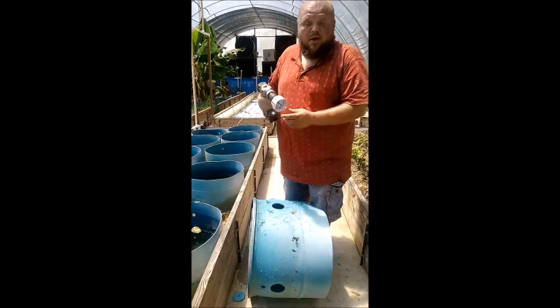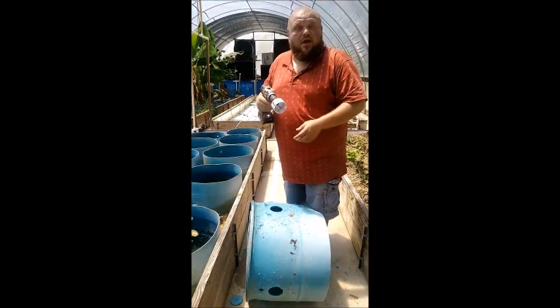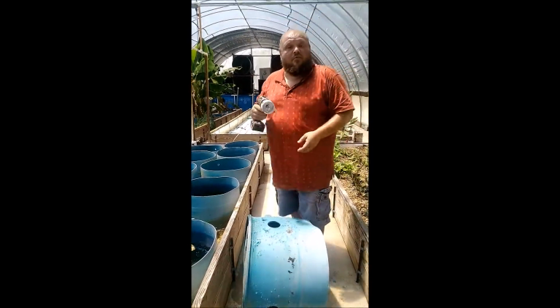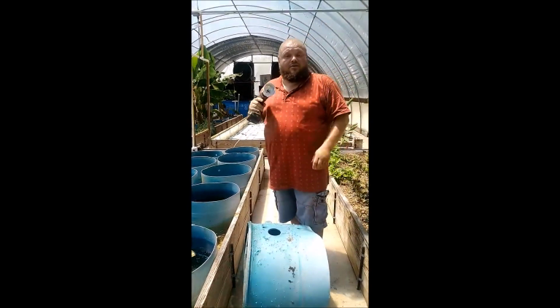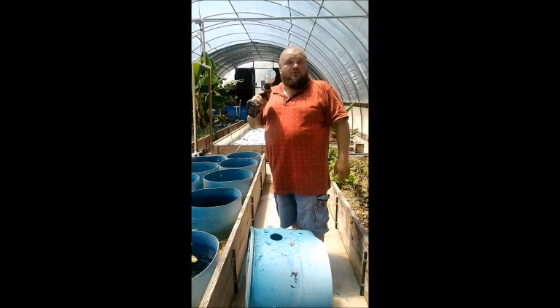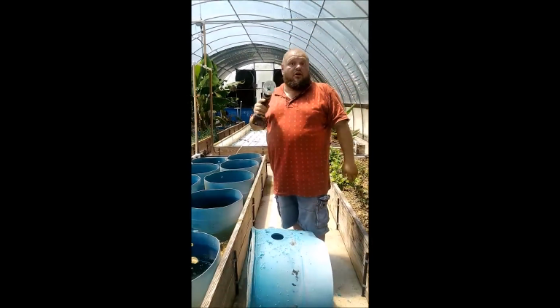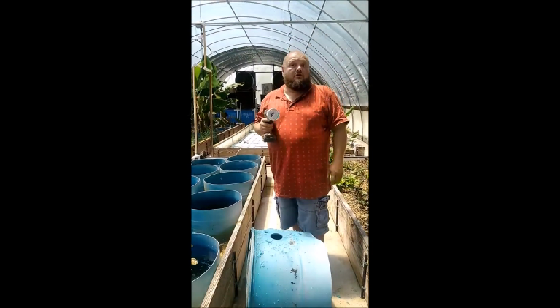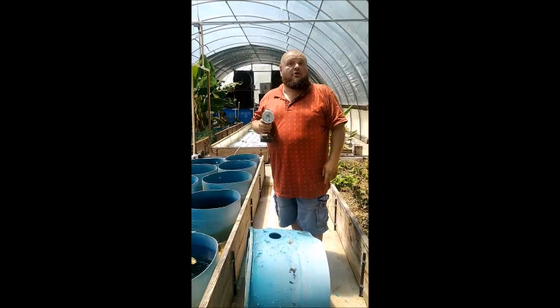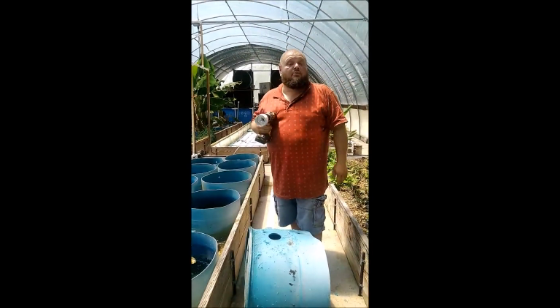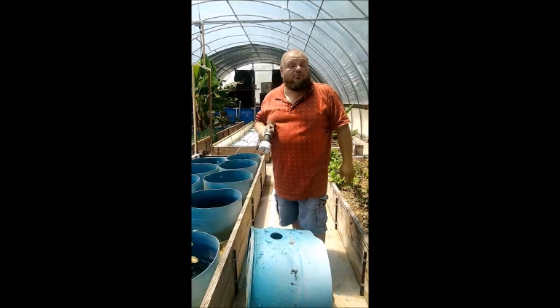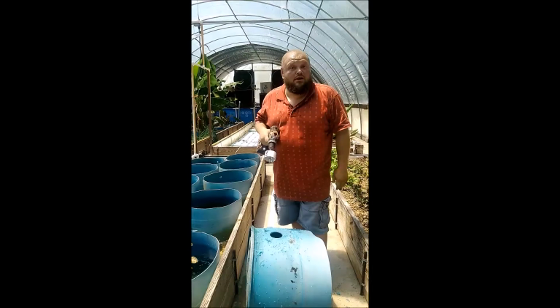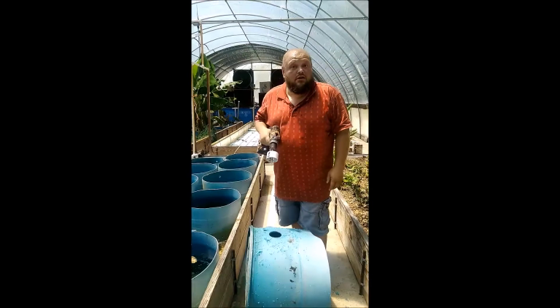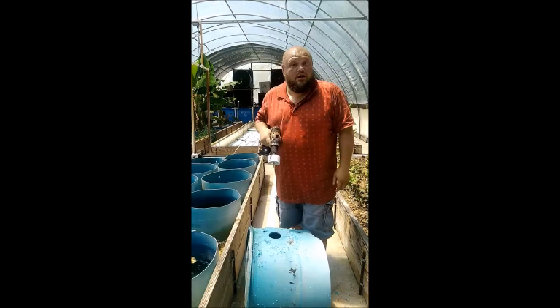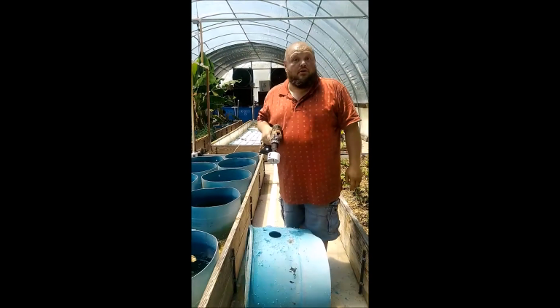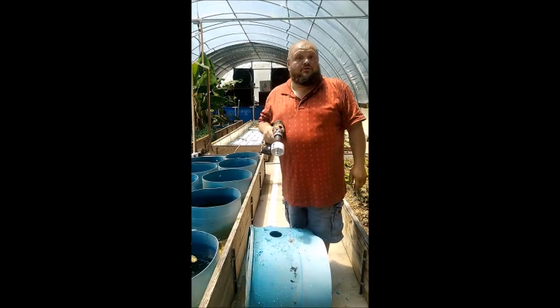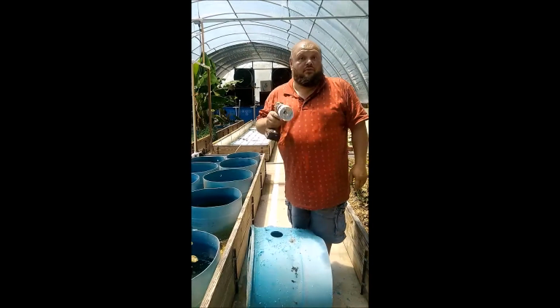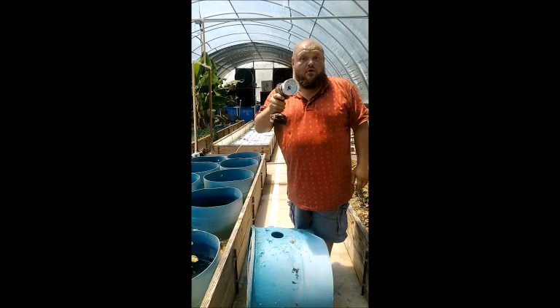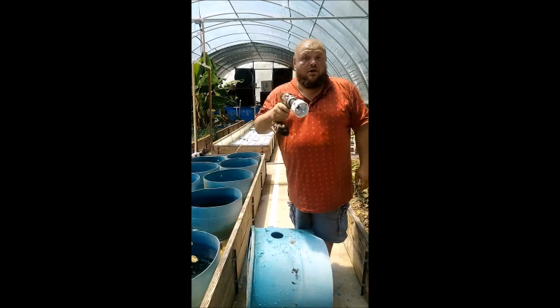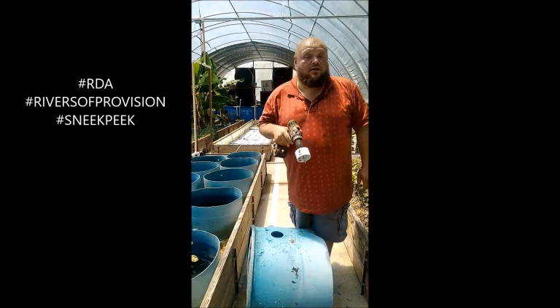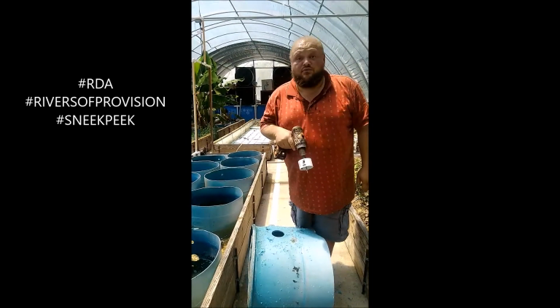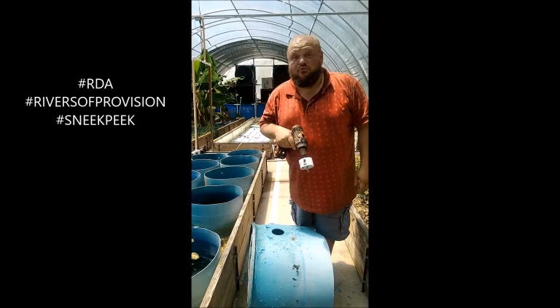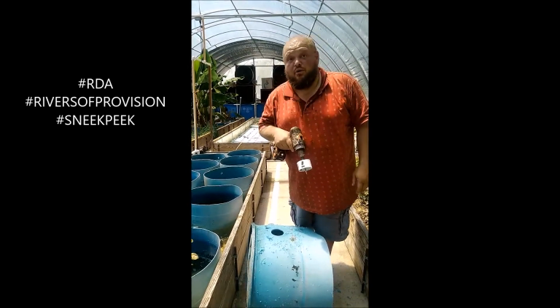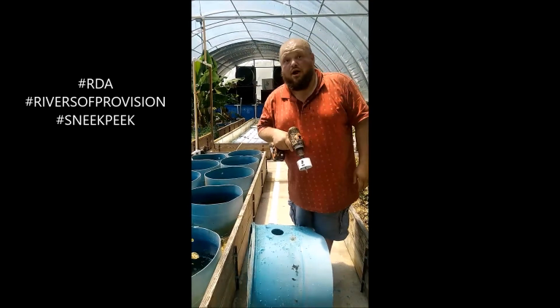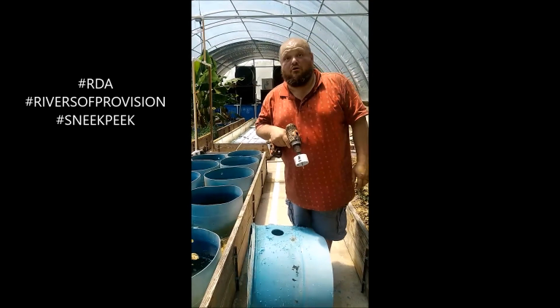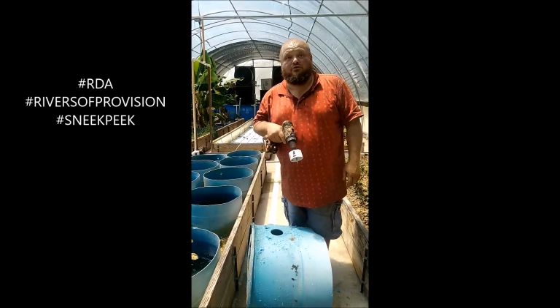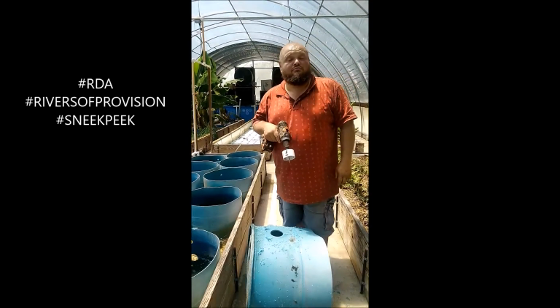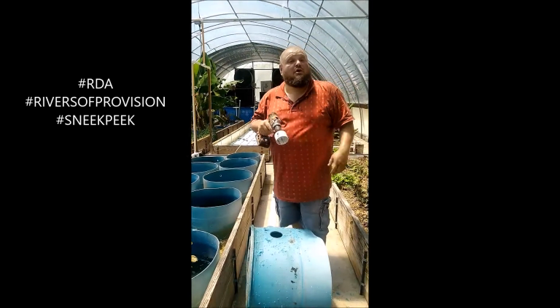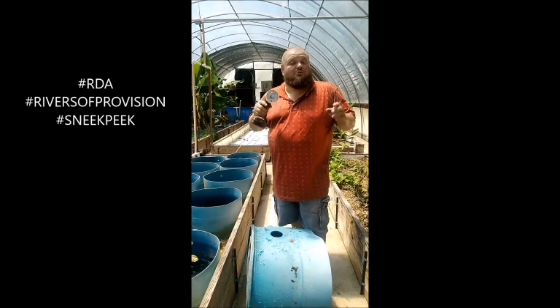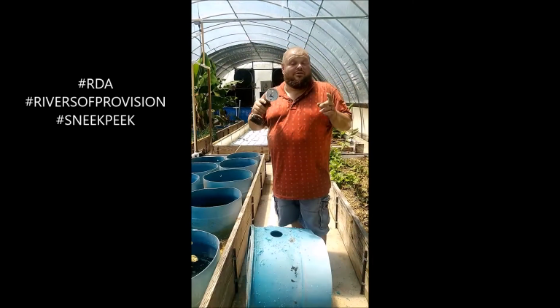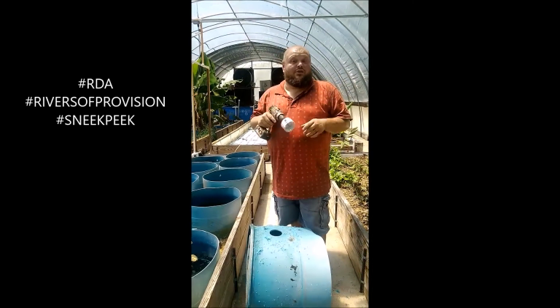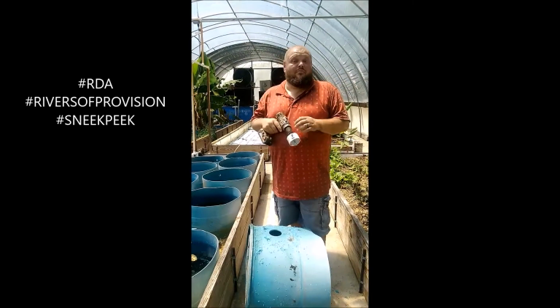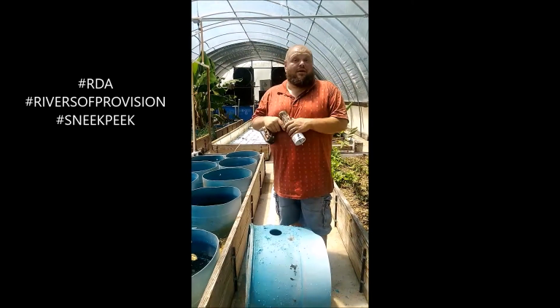Hey everybody, this is Aaron from Irving Hillbilly, coming at you from the RDA, that's the River Department of Agriculture, for another sneak peek.